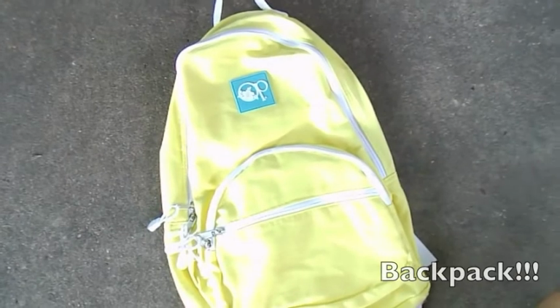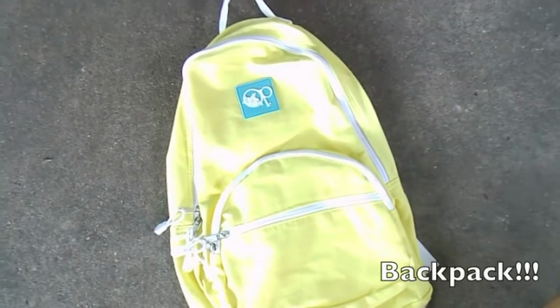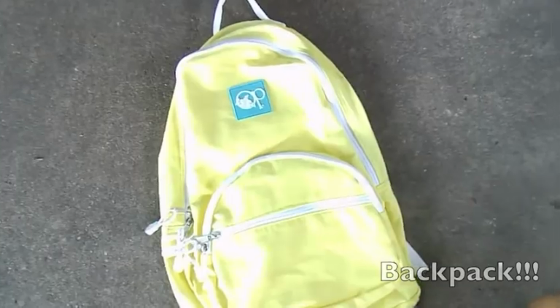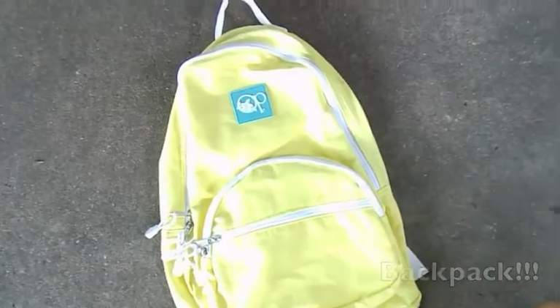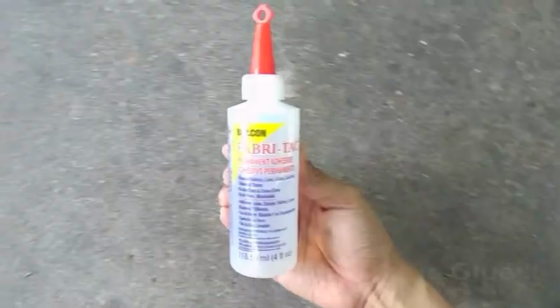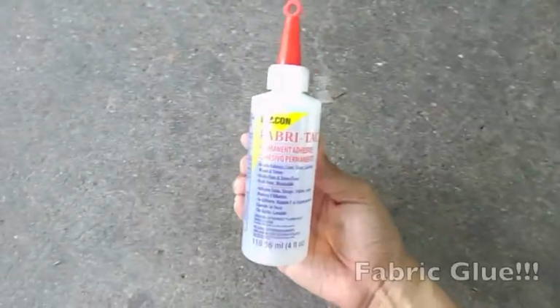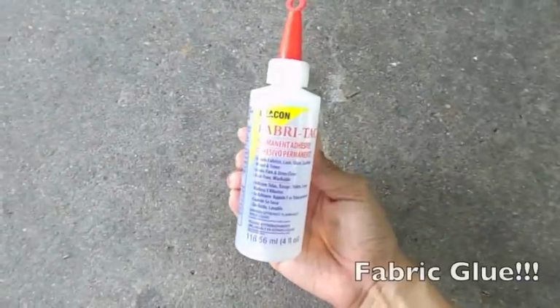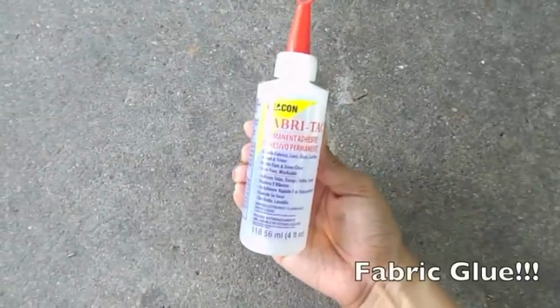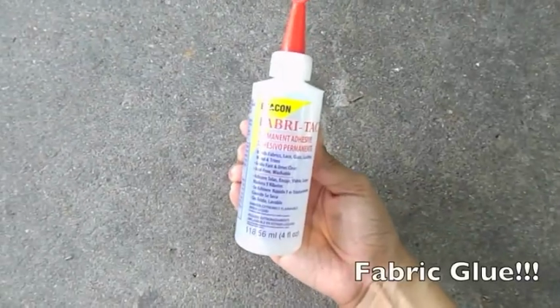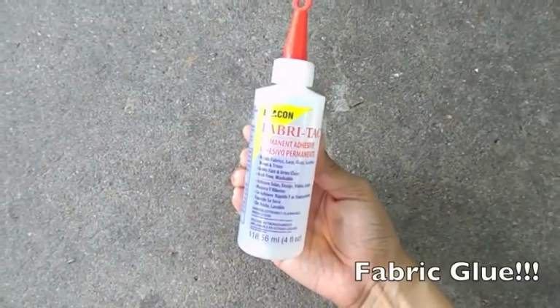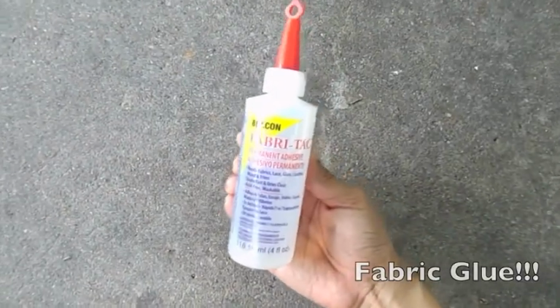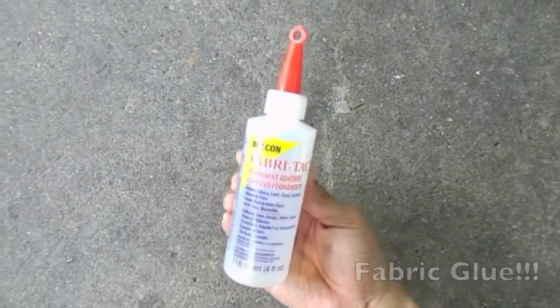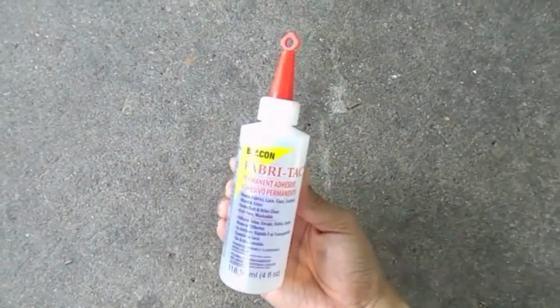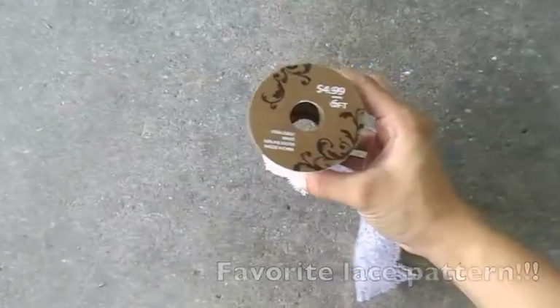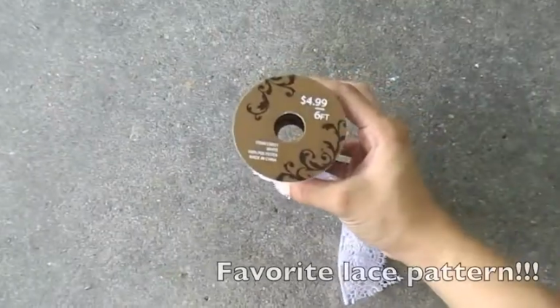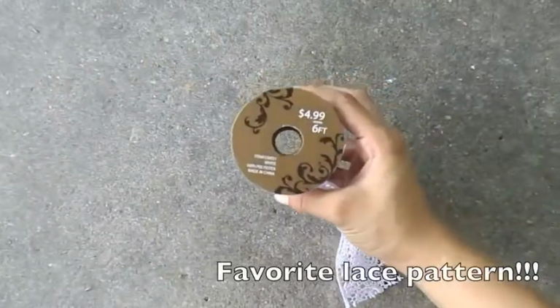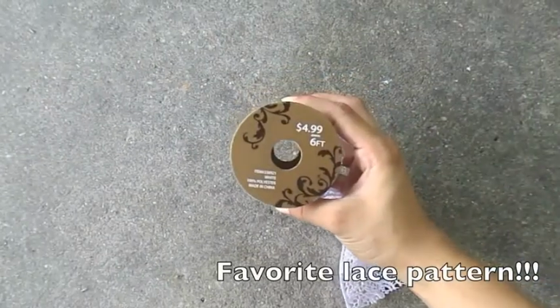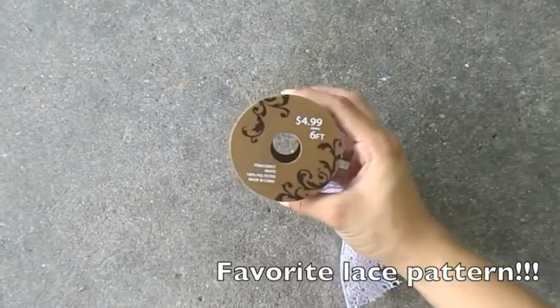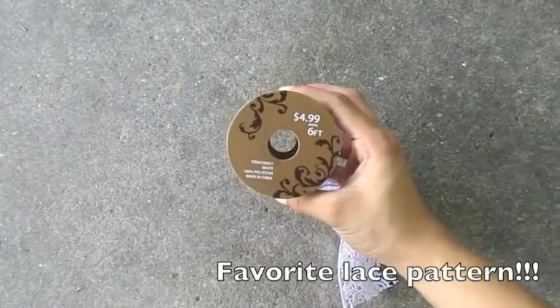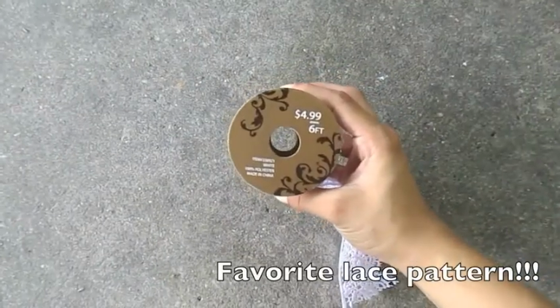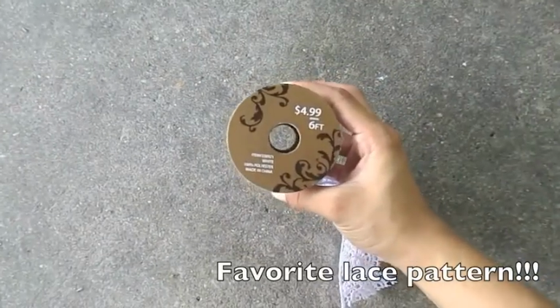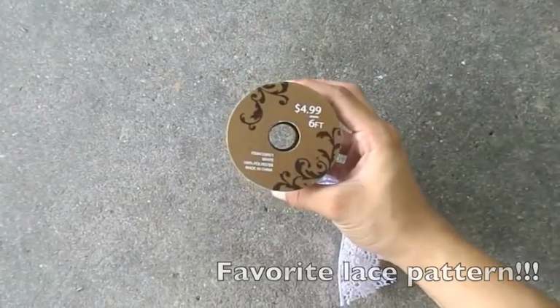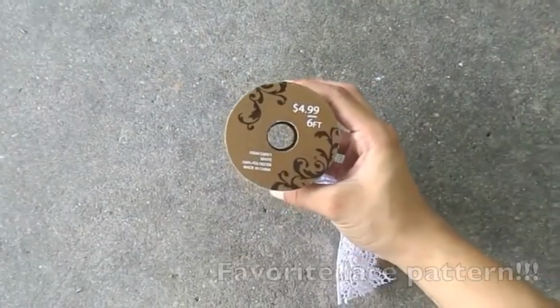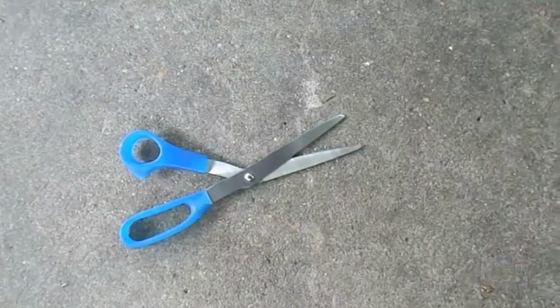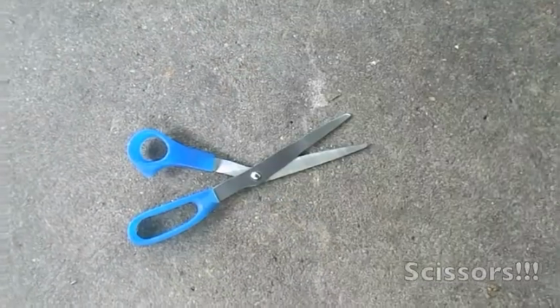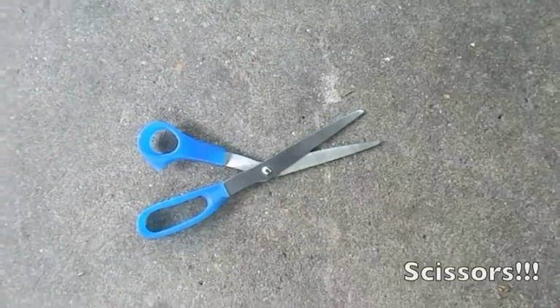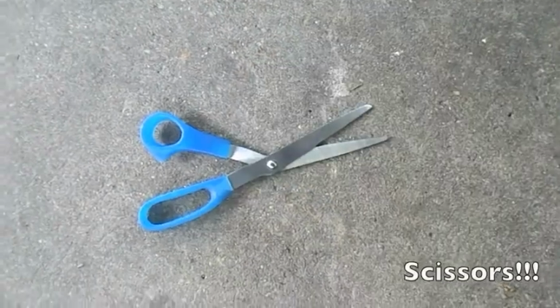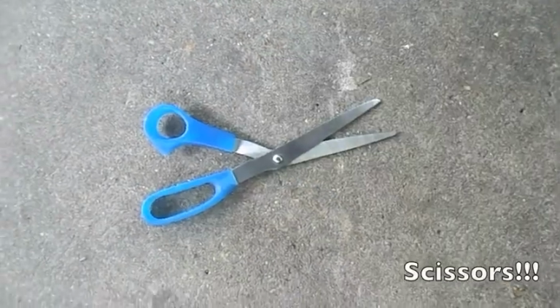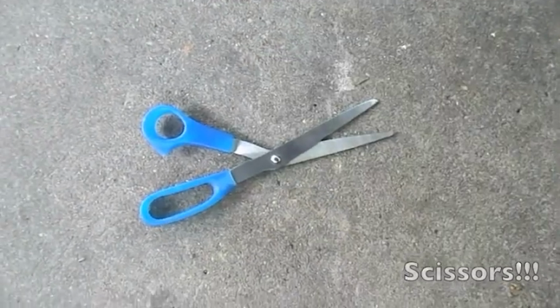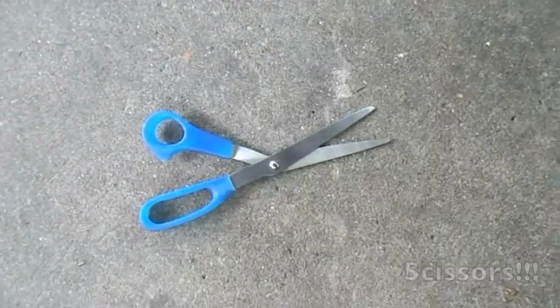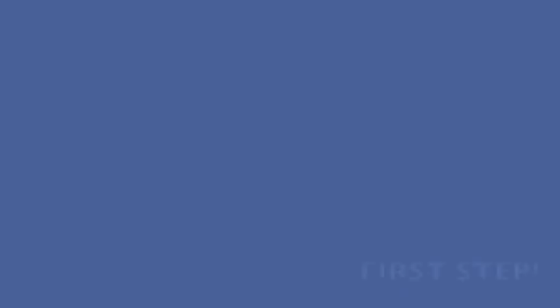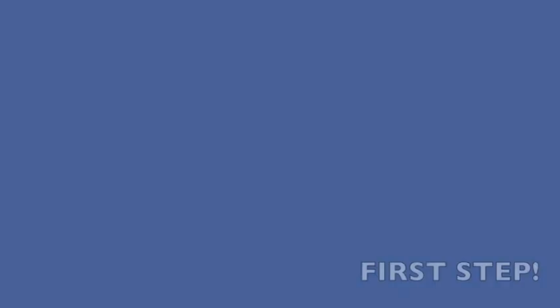Items you will need: a backpack, fabric glue, your favorite lace pattern, and of course some scissors.